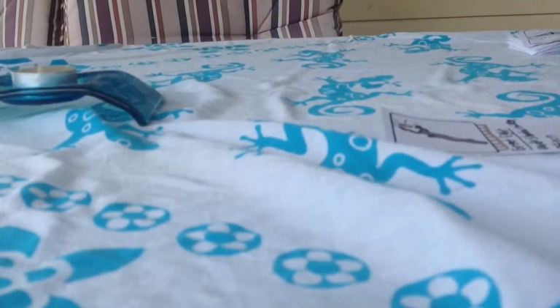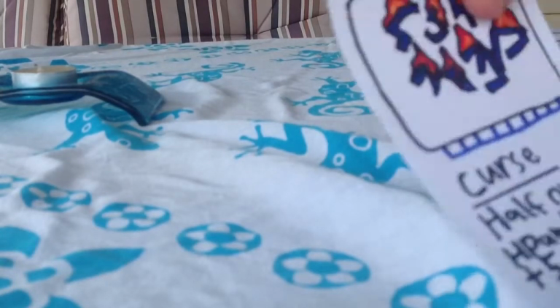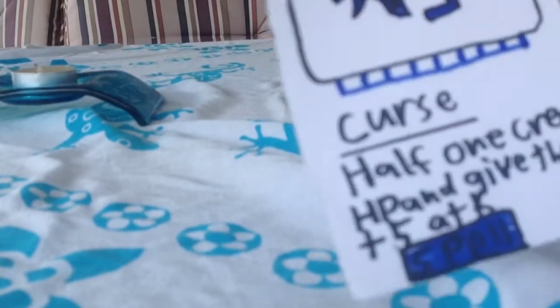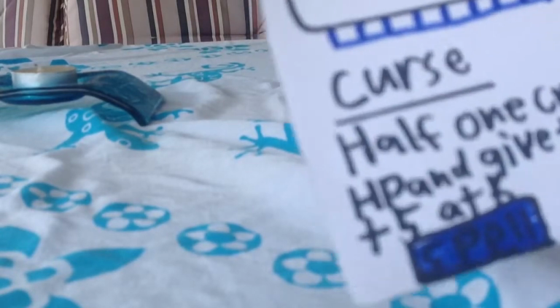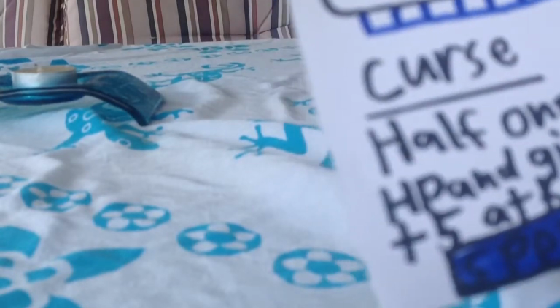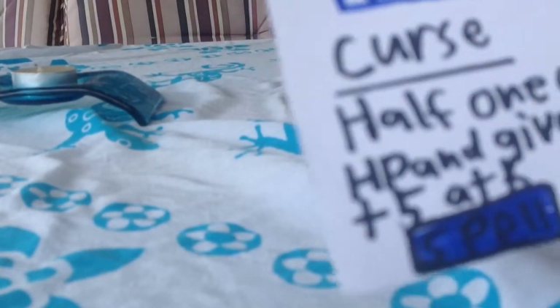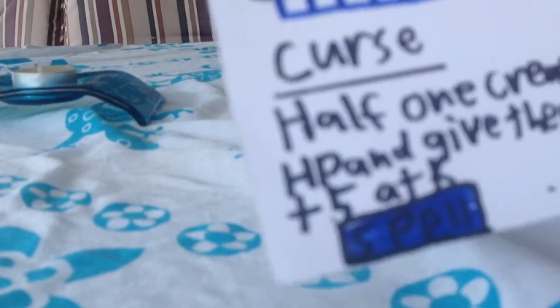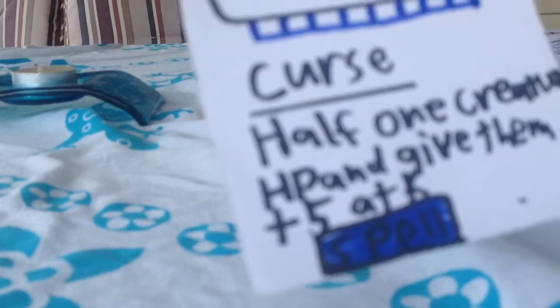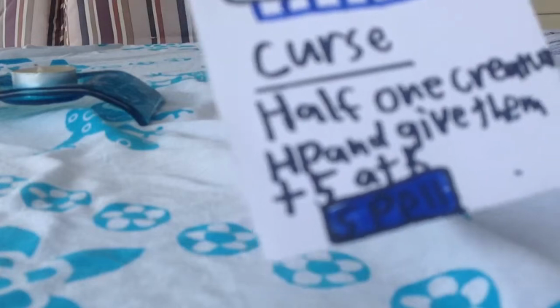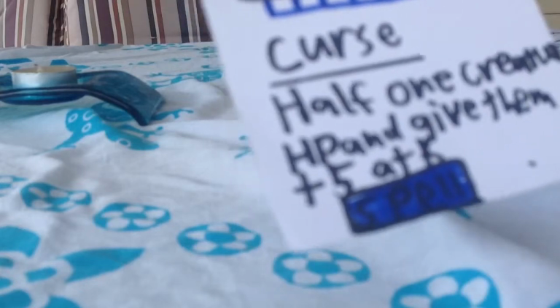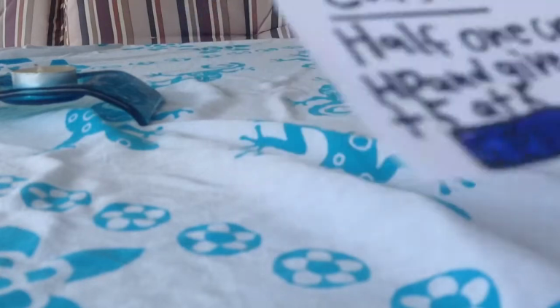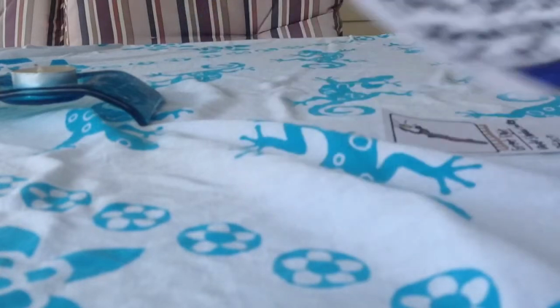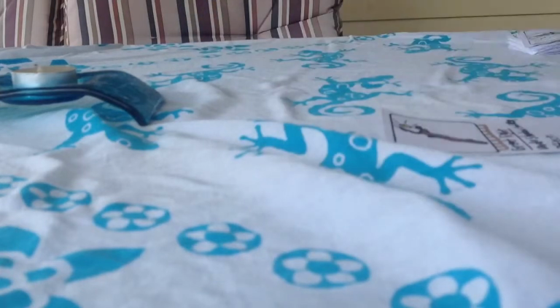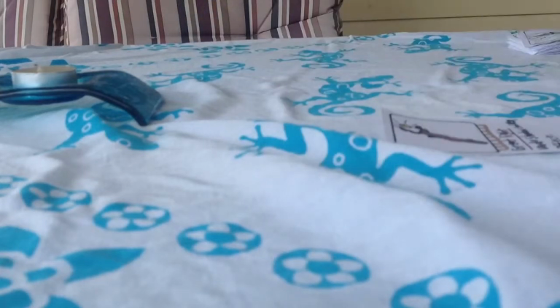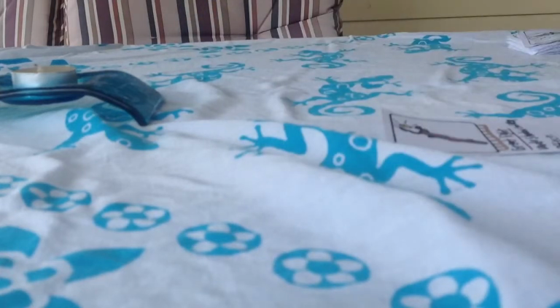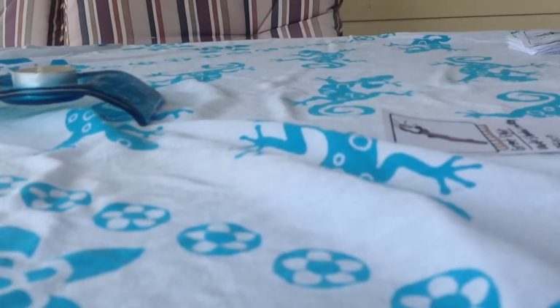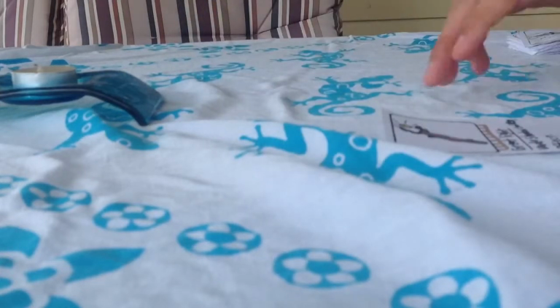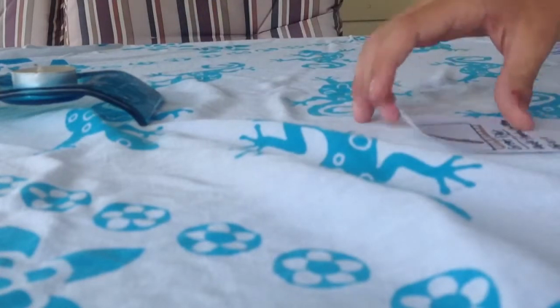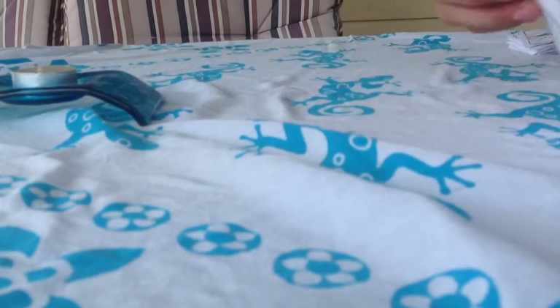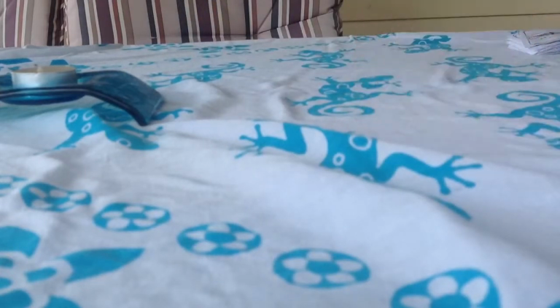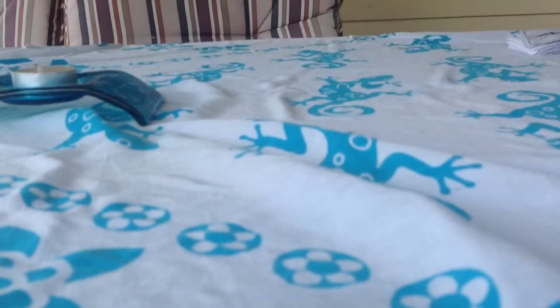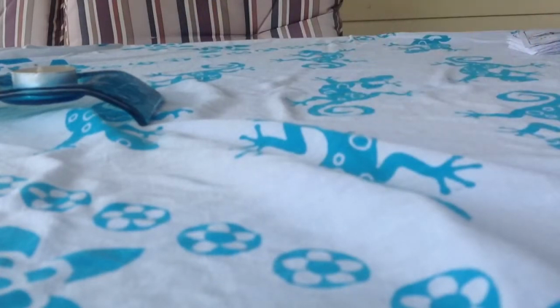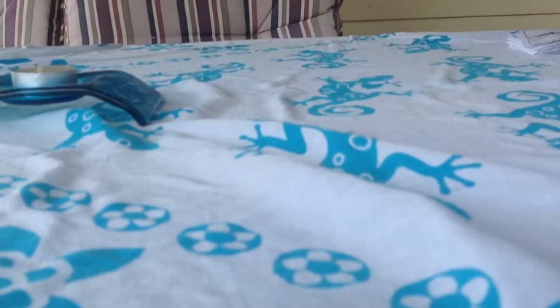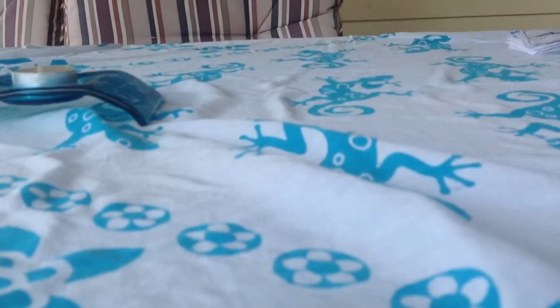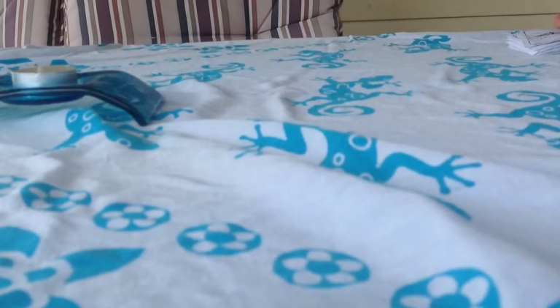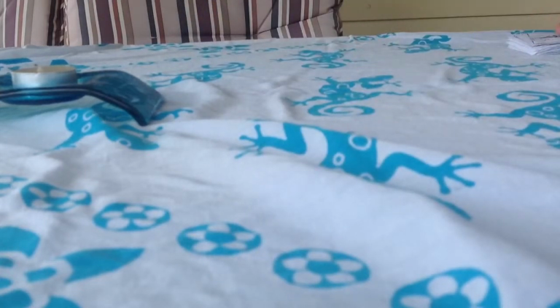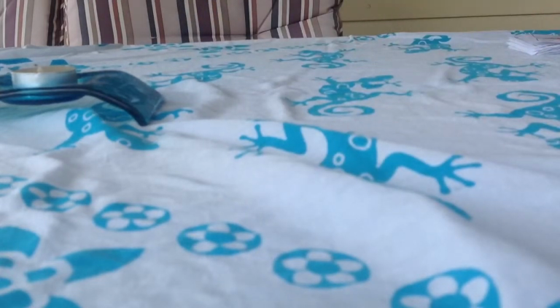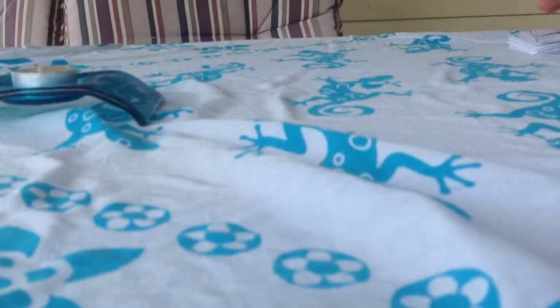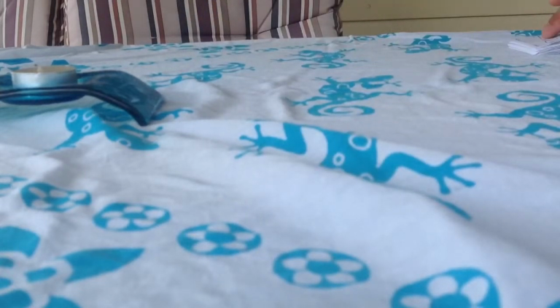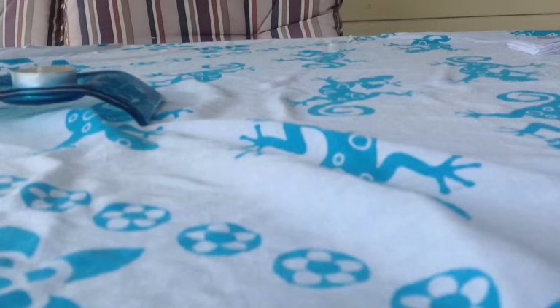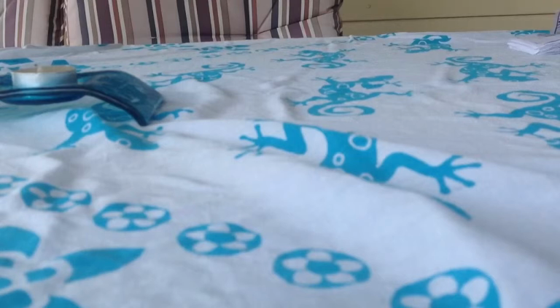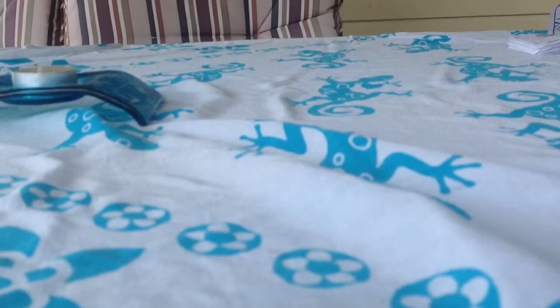For example, say the effect is to half one creature's HP and give them a five-plus attack — you choose the creature, and then carry out the effect.